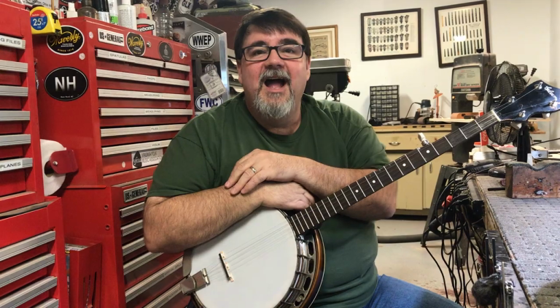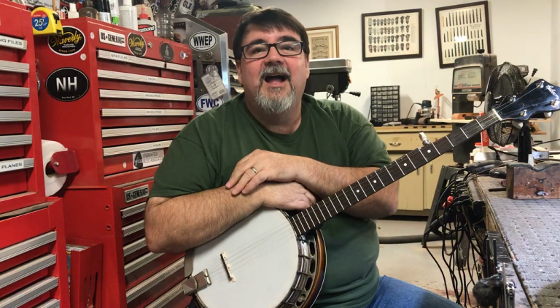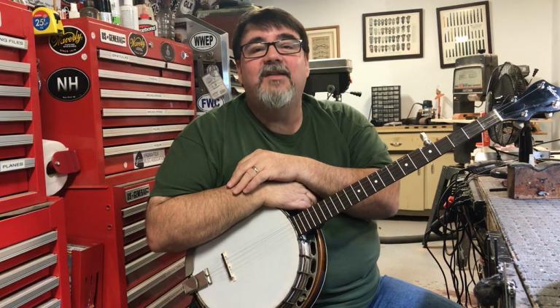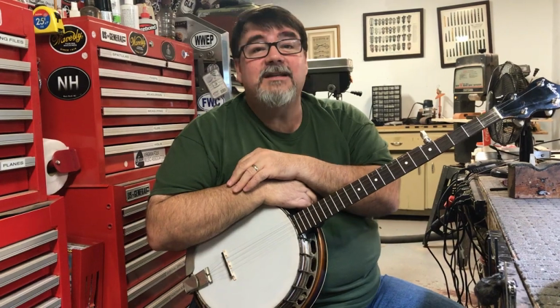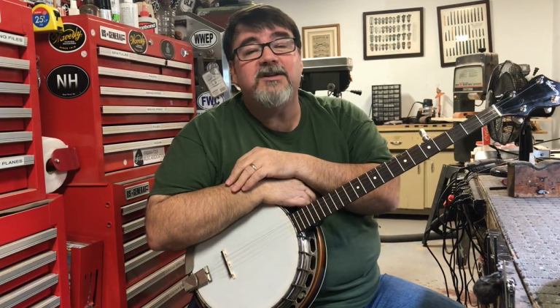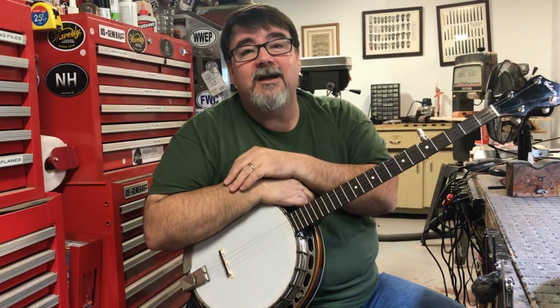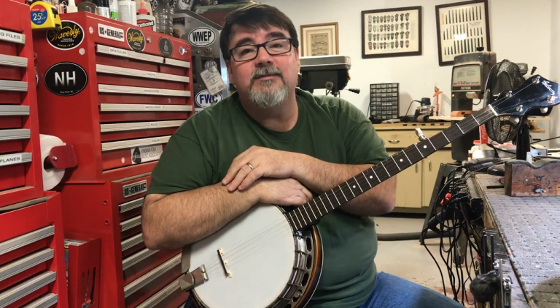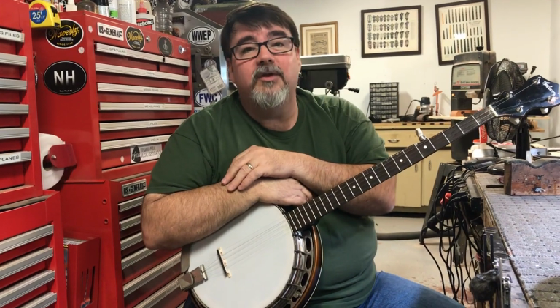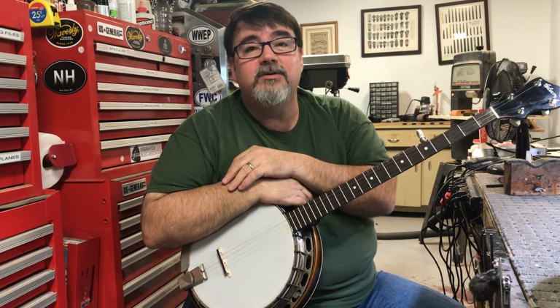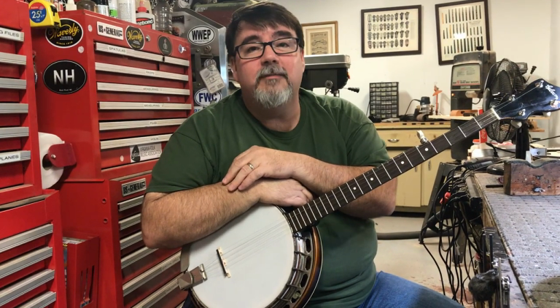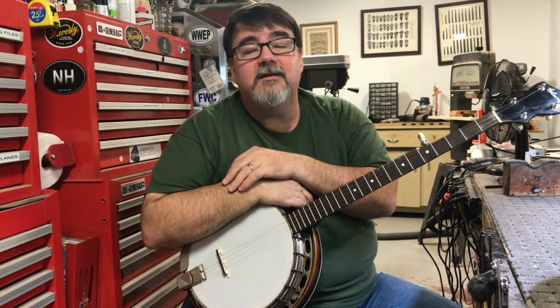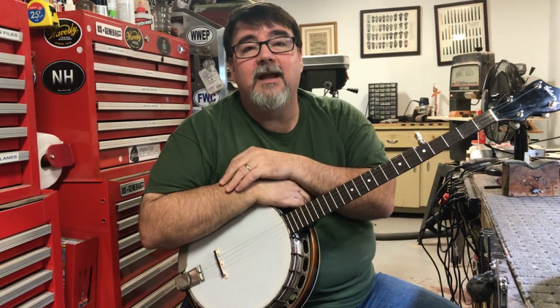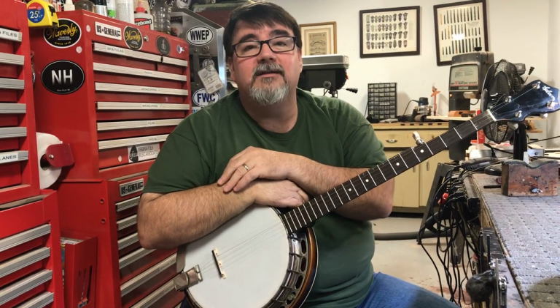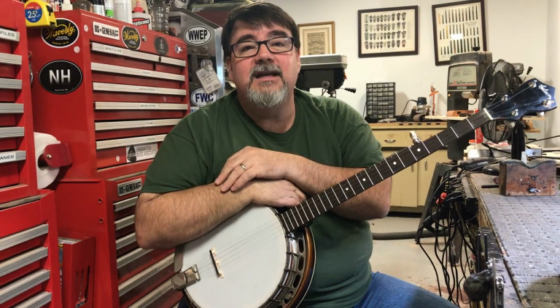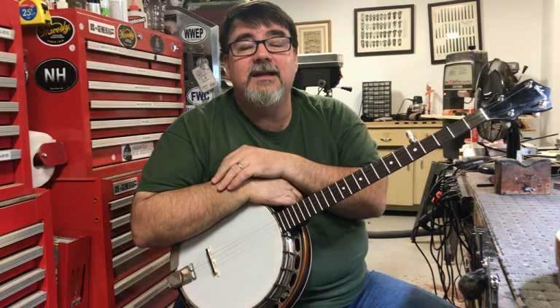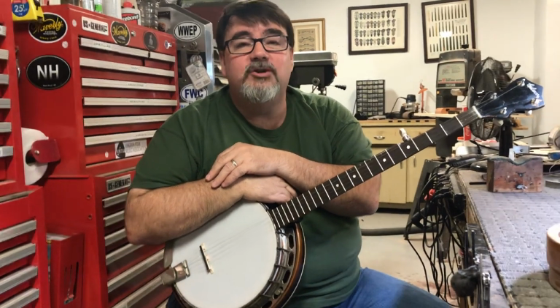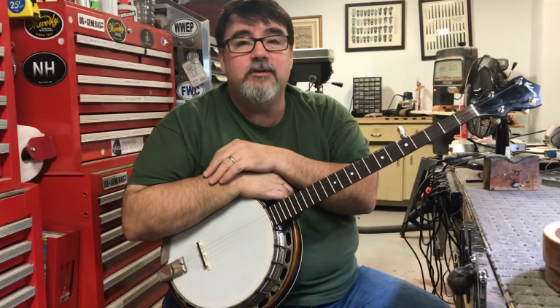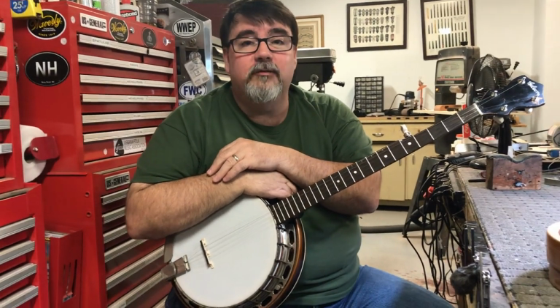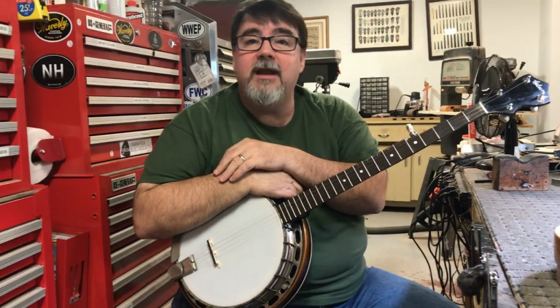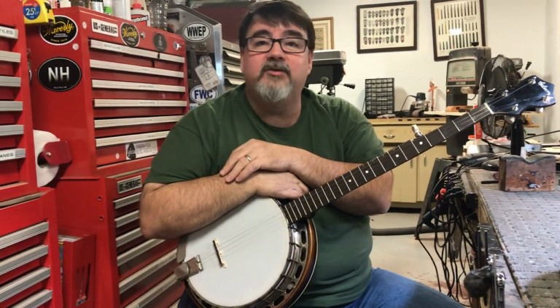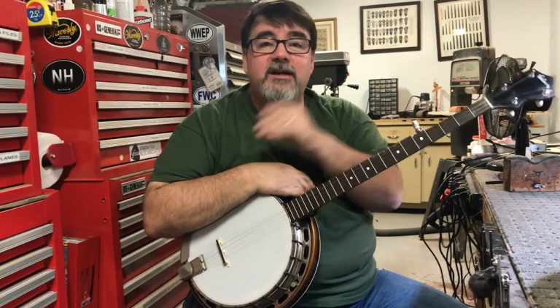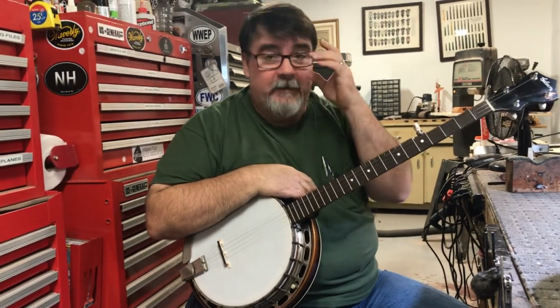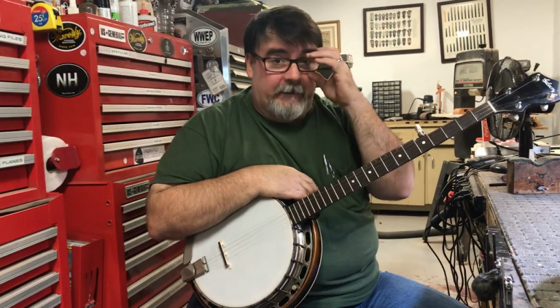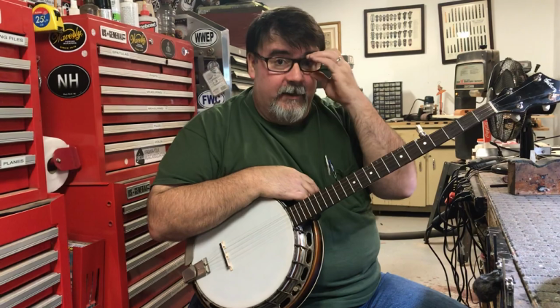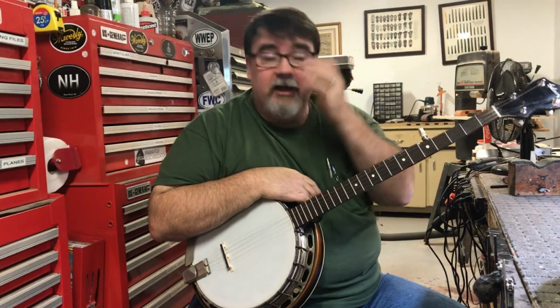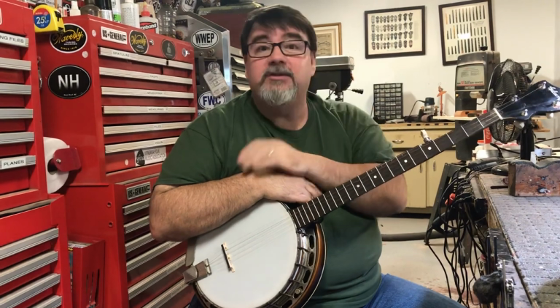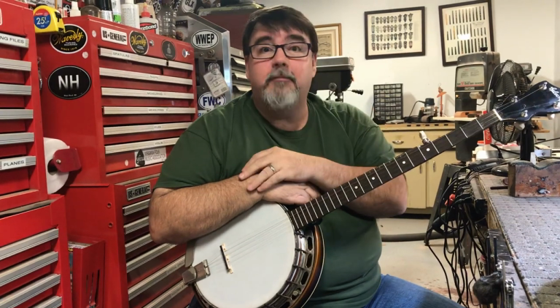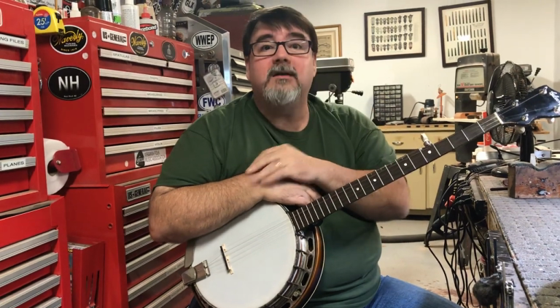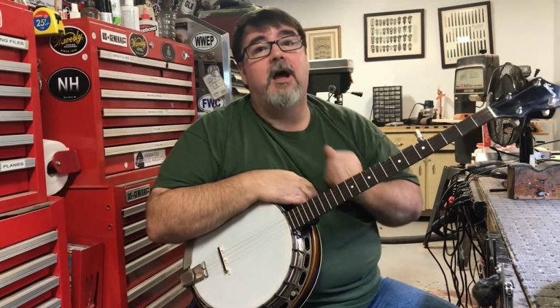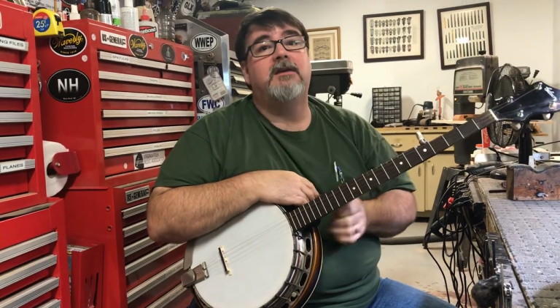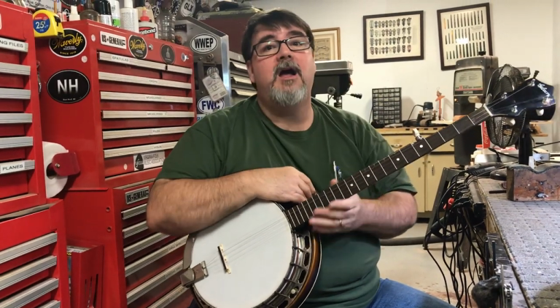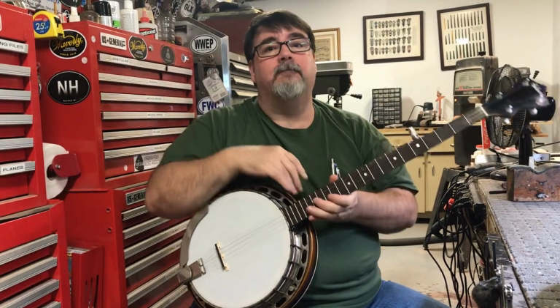Hey, this is Richie Dawson with Acoustic Box LLC in Chesterfield County, Virginia. Acousticbox.com.